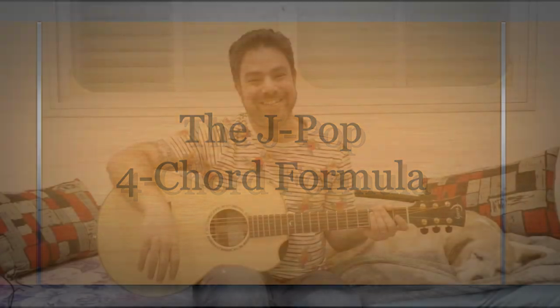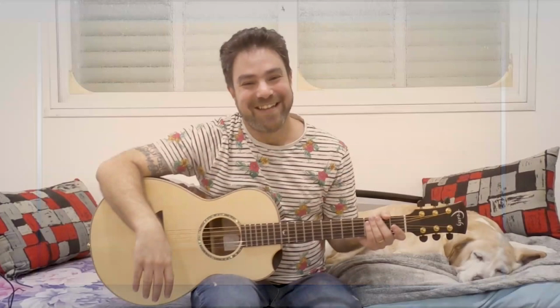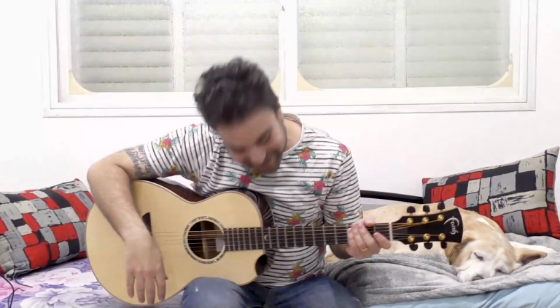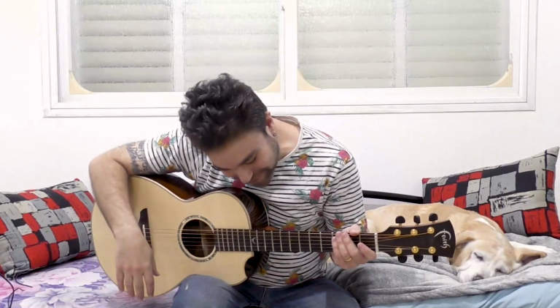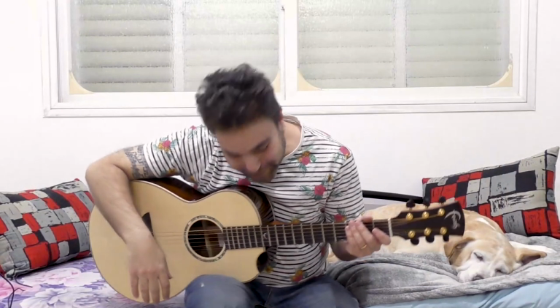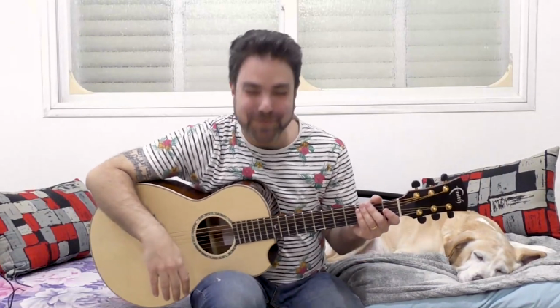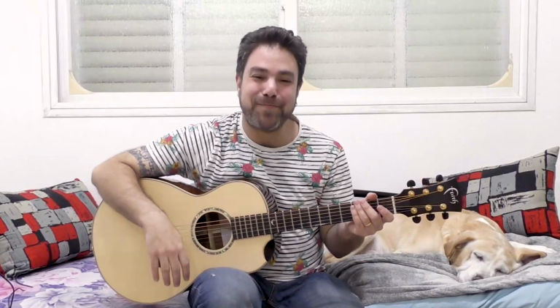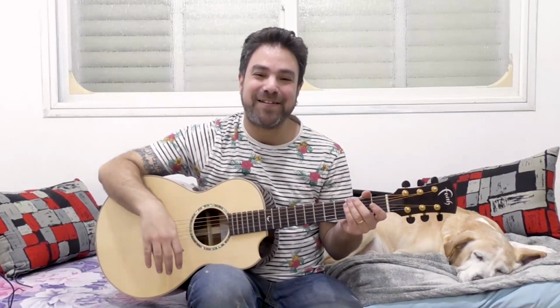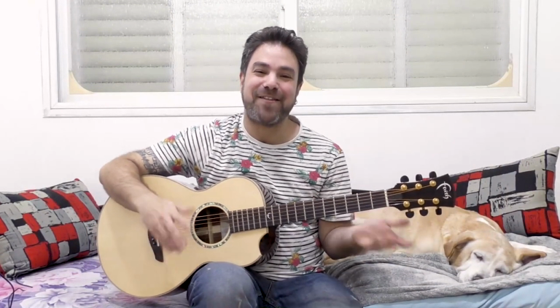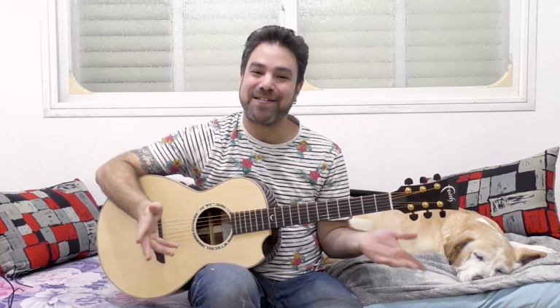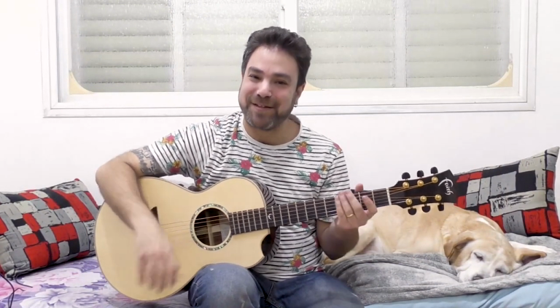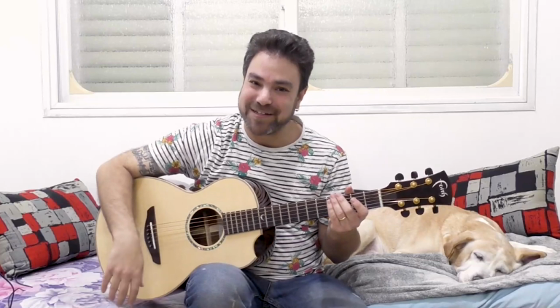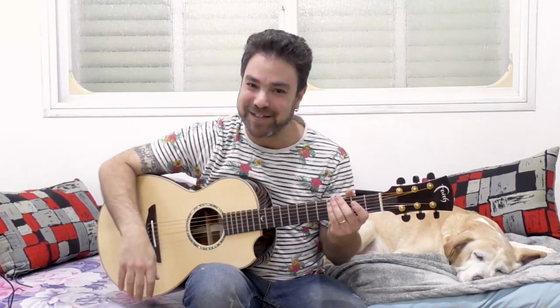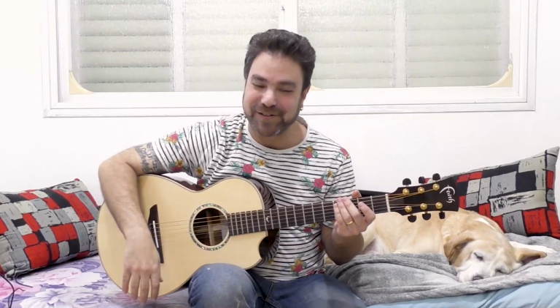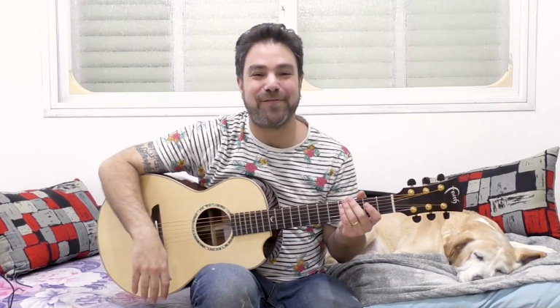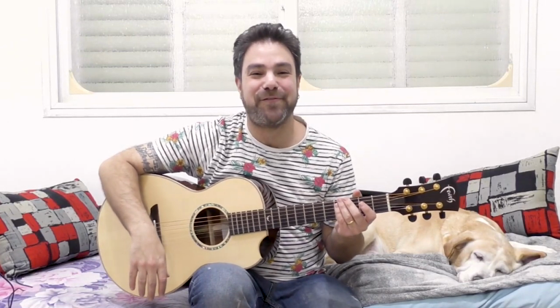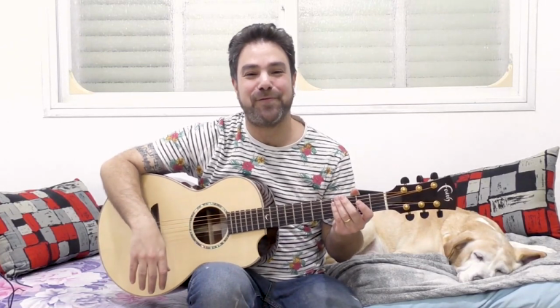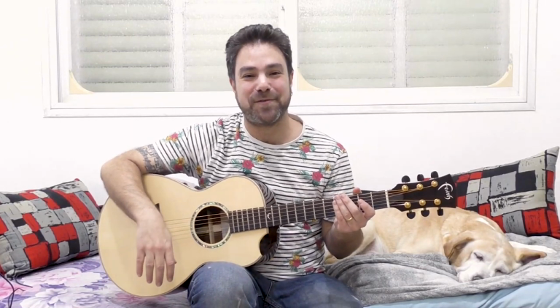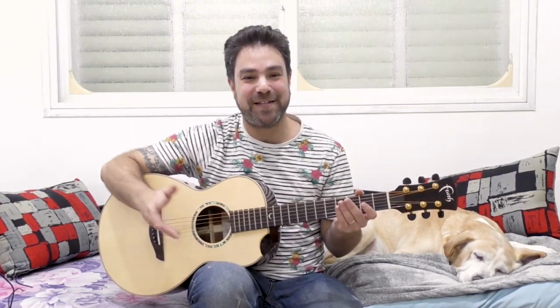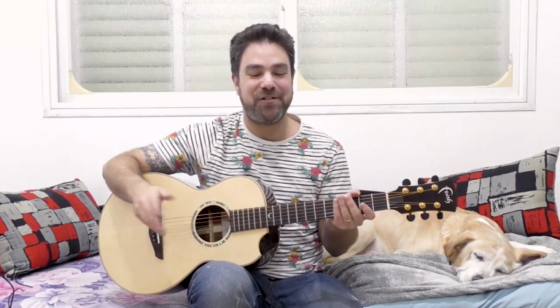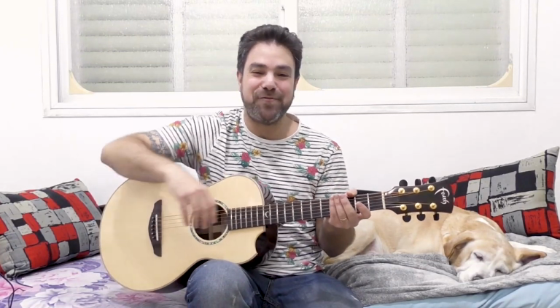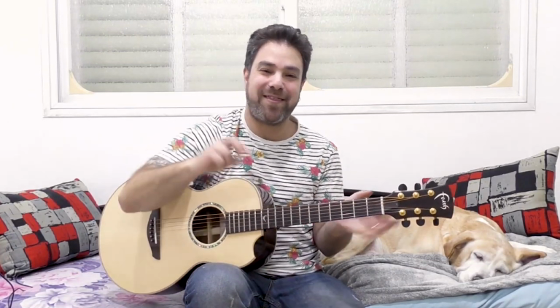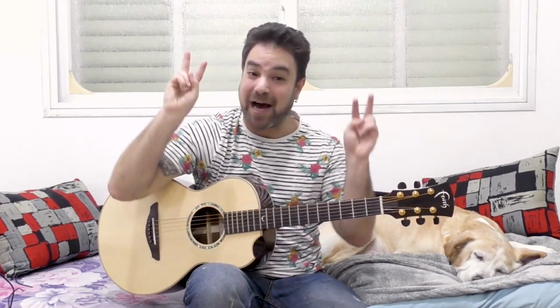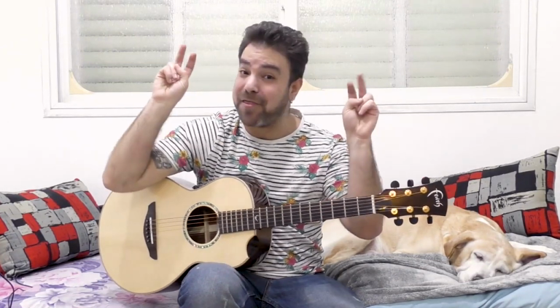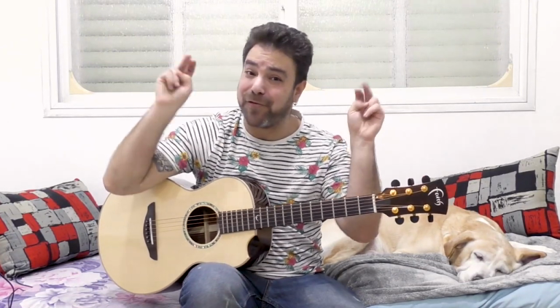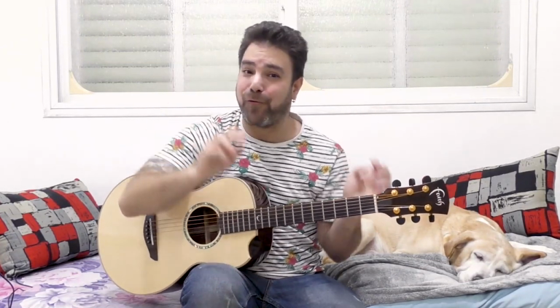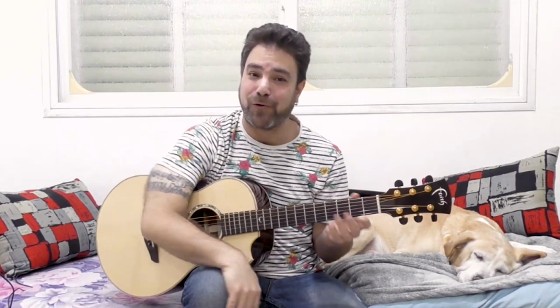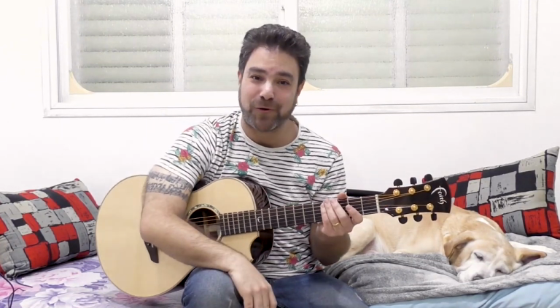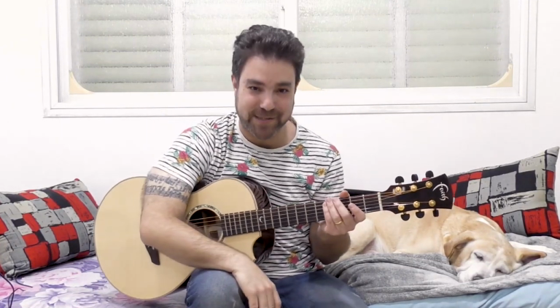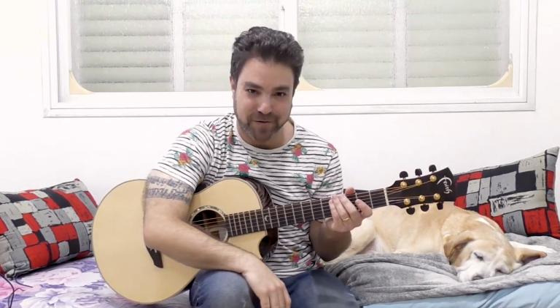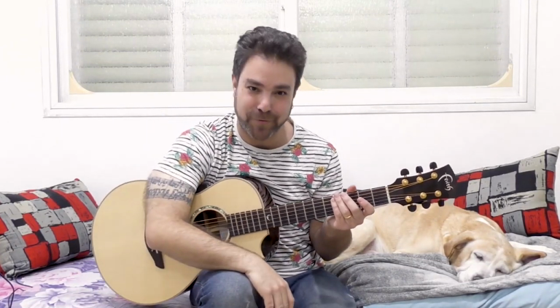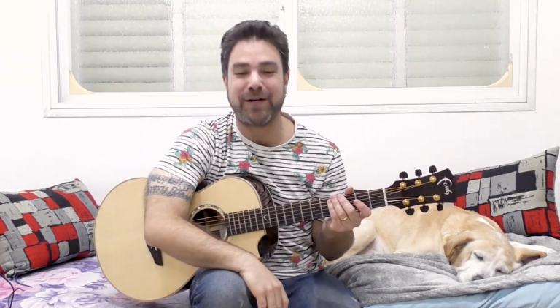Hey there Lick'n Riffers! Welcome back to yet another awesome guitar lesson here on Lick'n Riff, in which I'm gonna teach you the other four chord song formula.